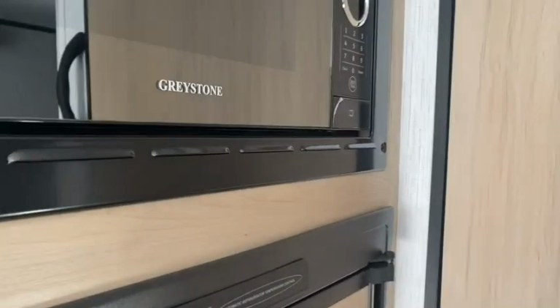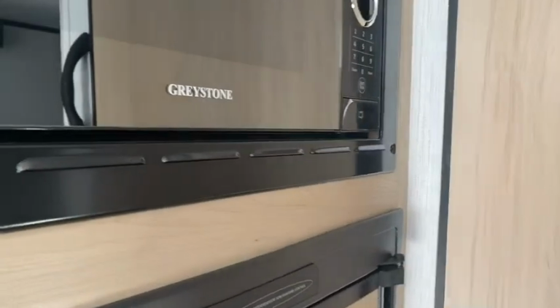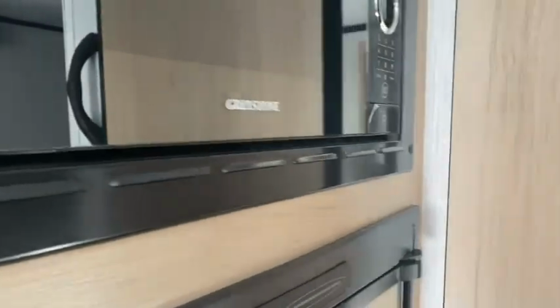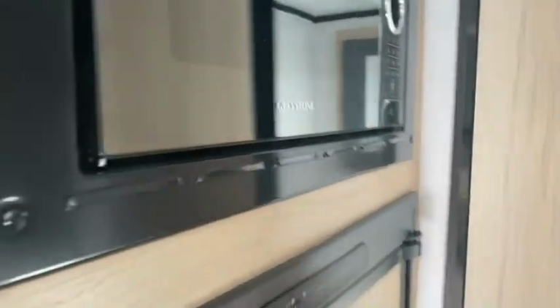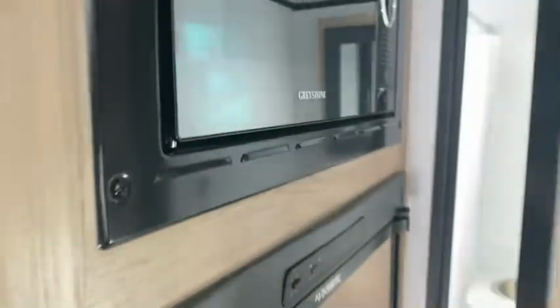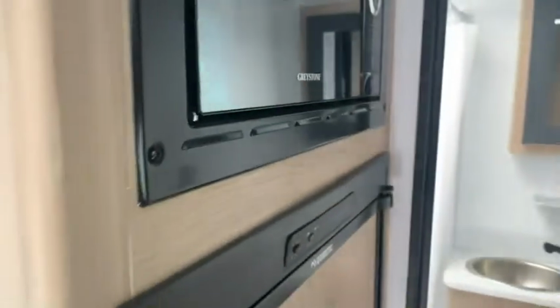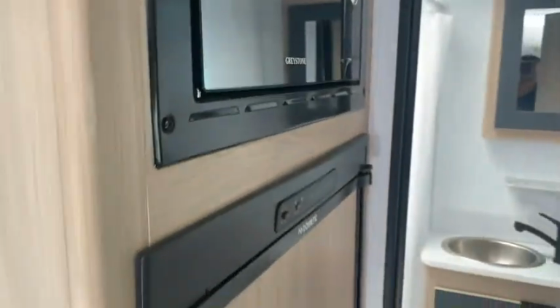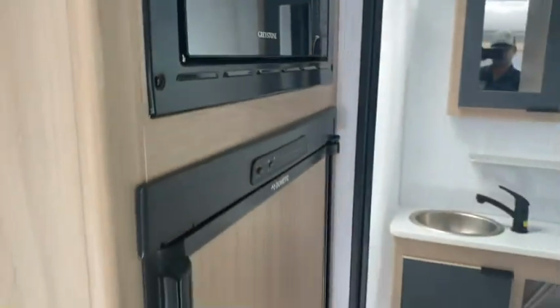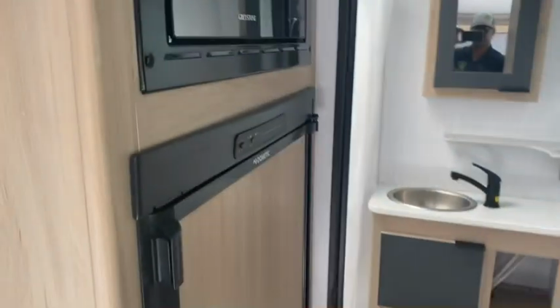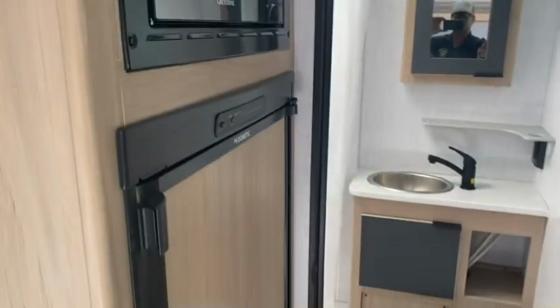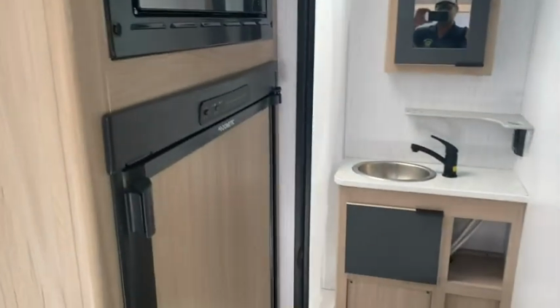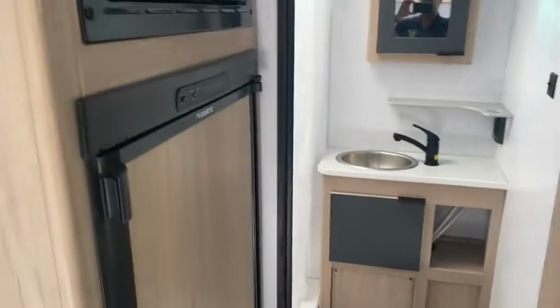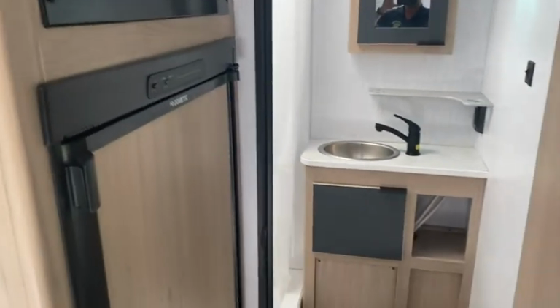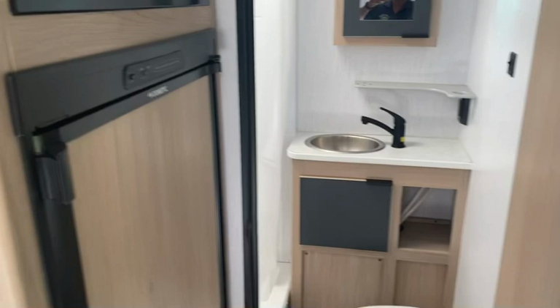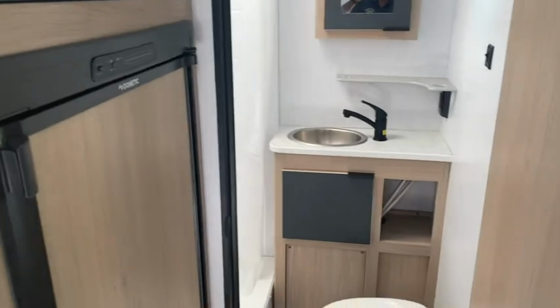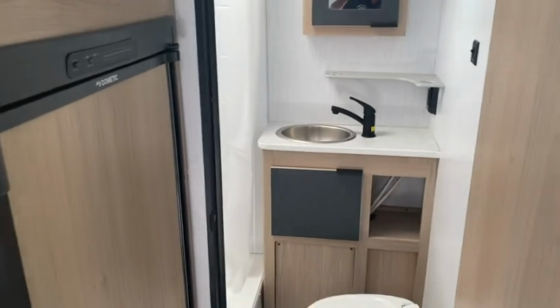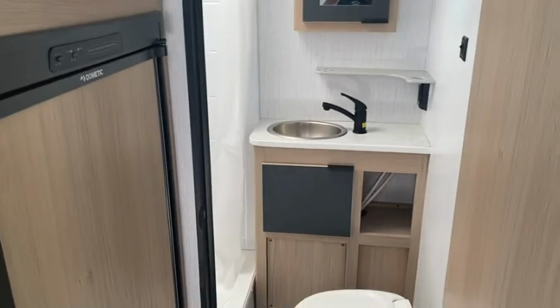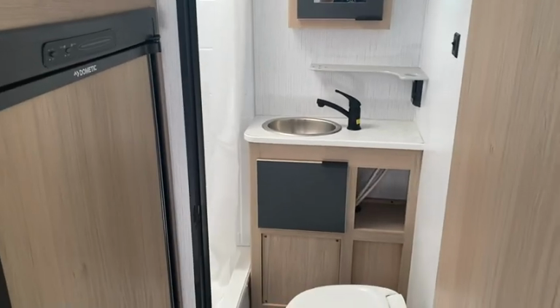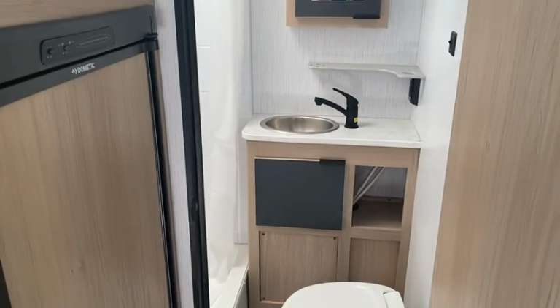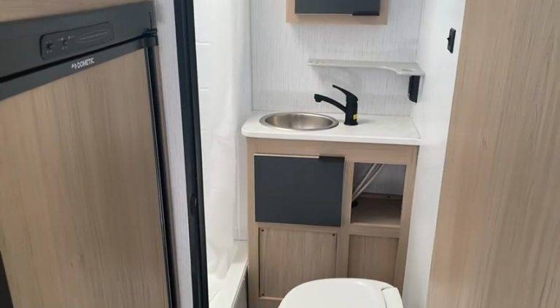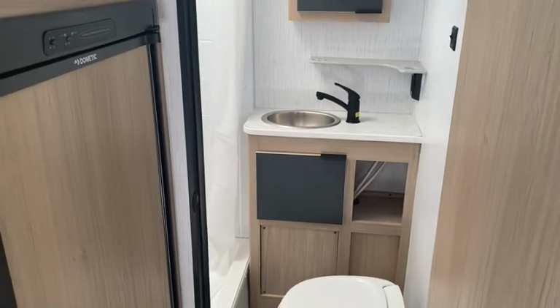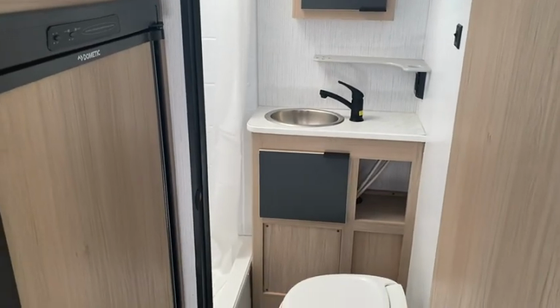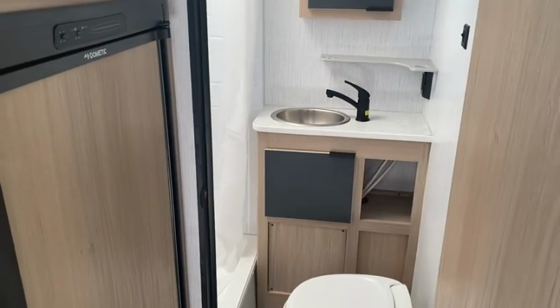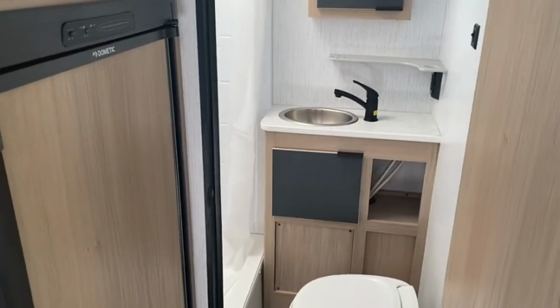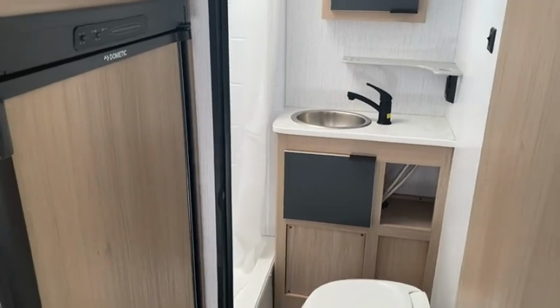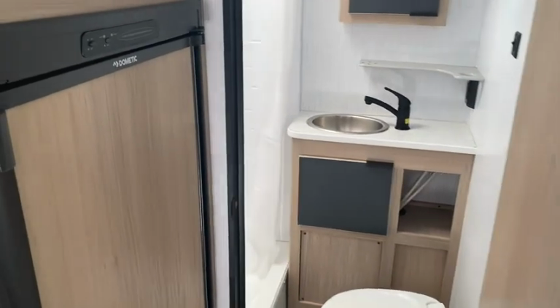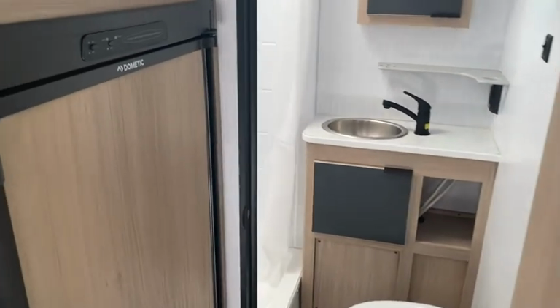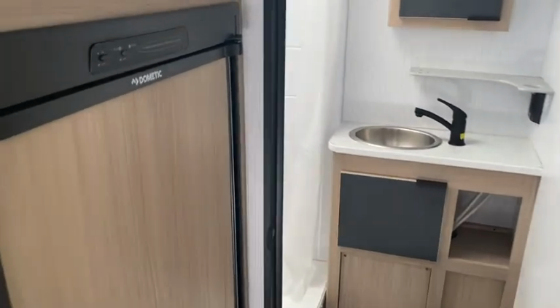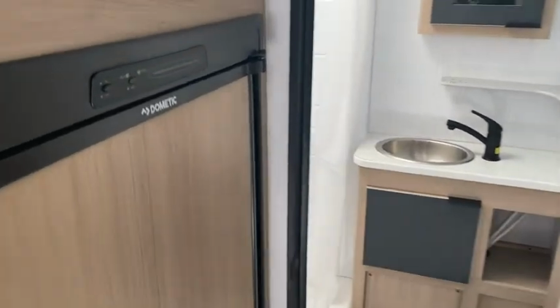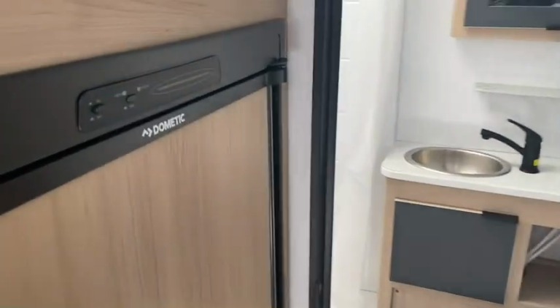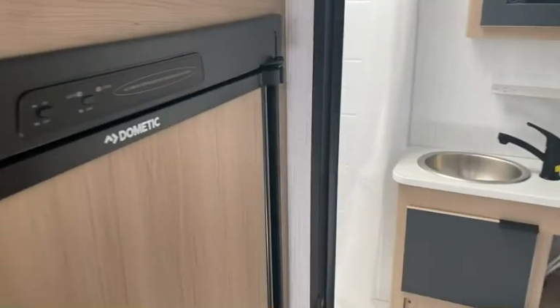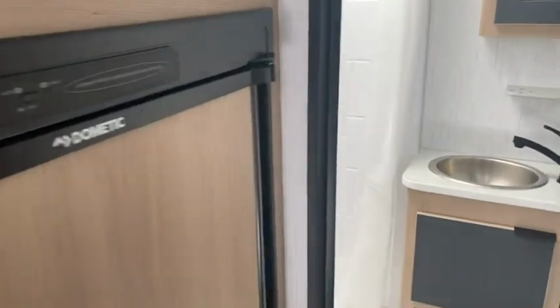Taking you right into the bathroom here — look at that, a vanity. That's very rare in a camper this size. Nice shower.